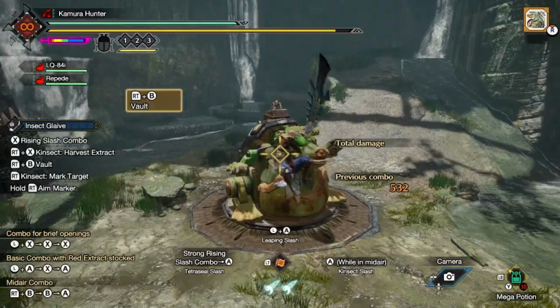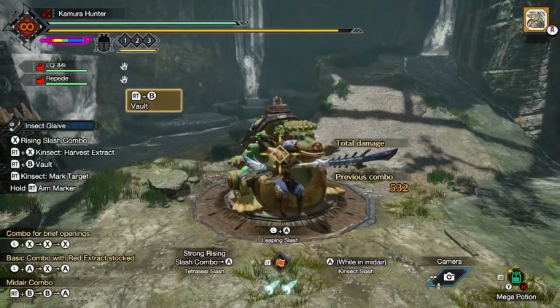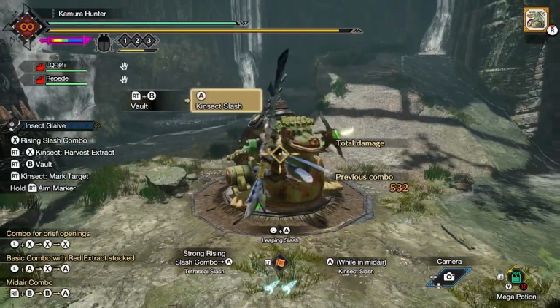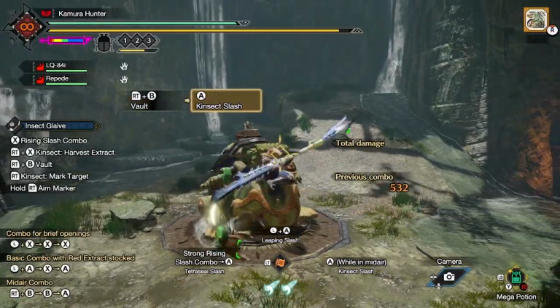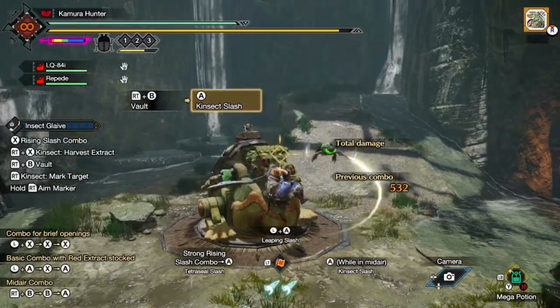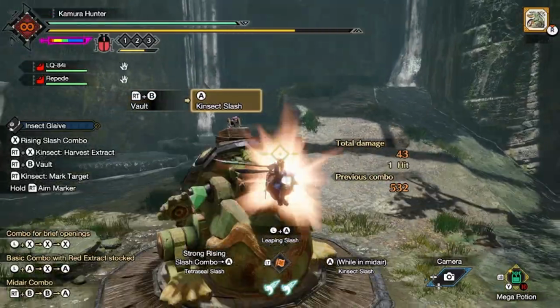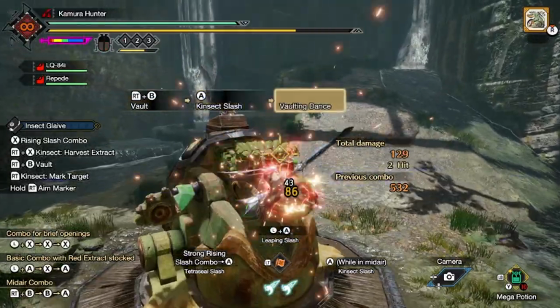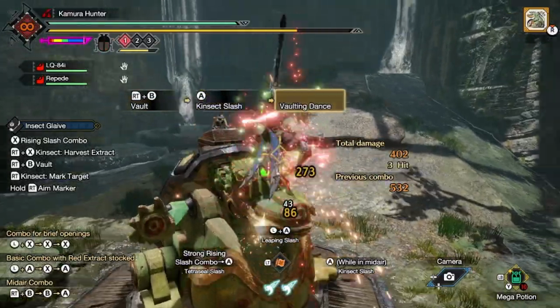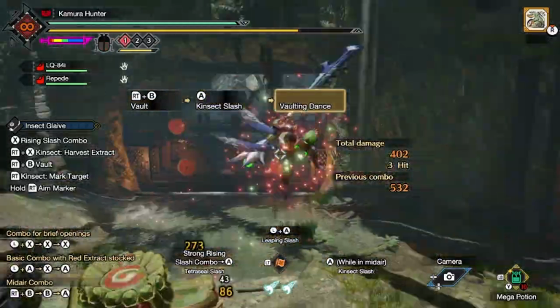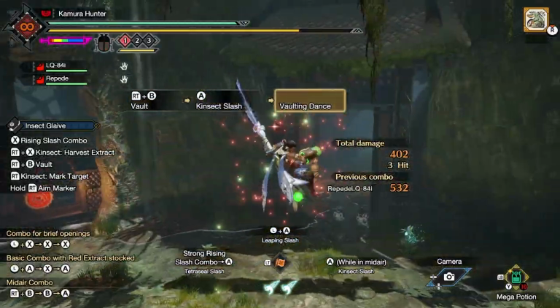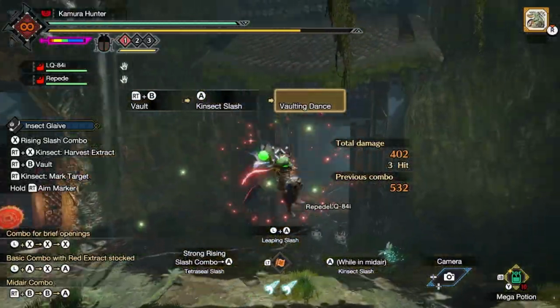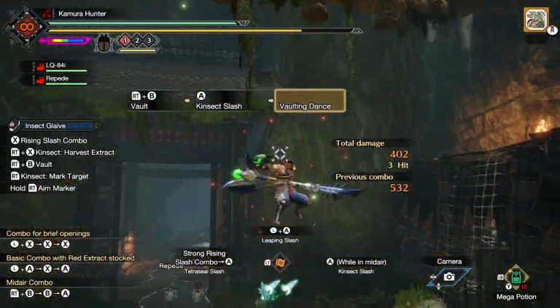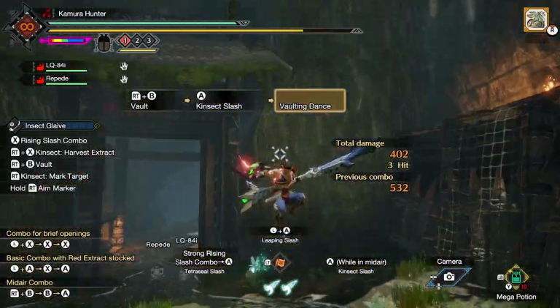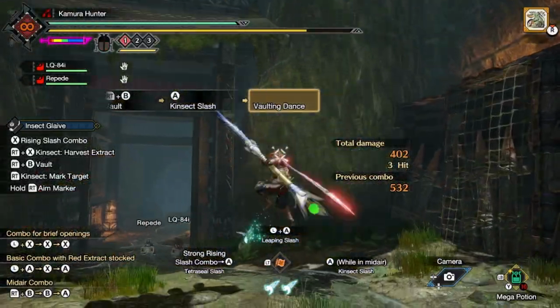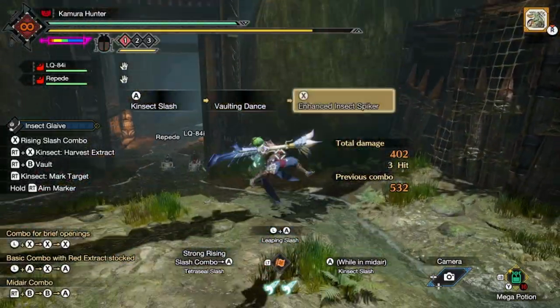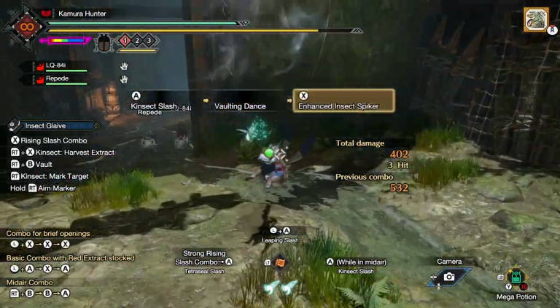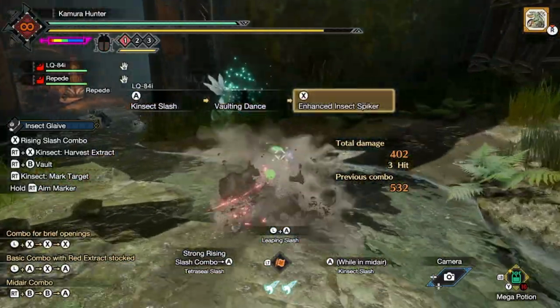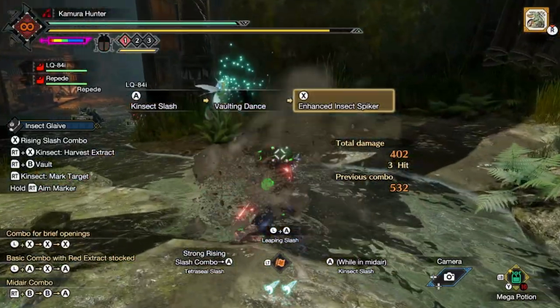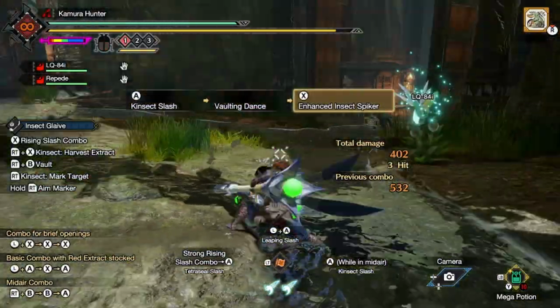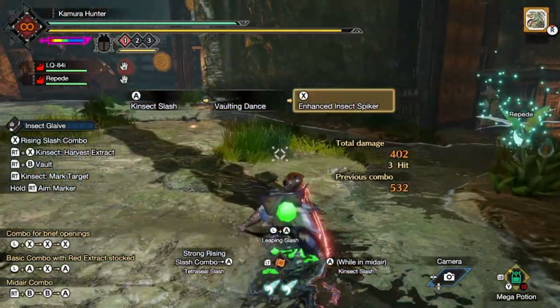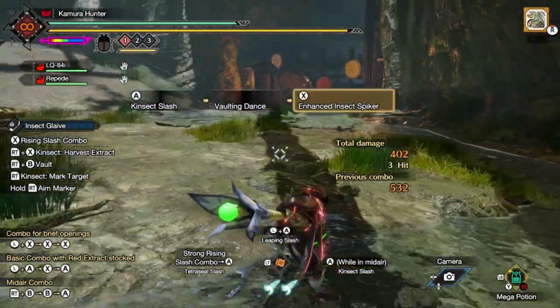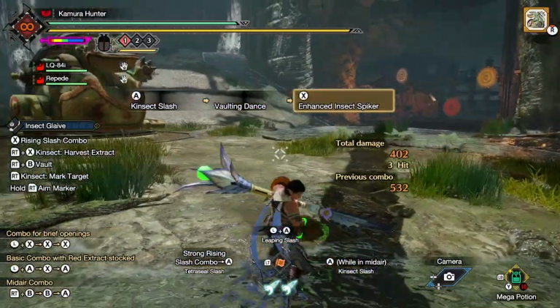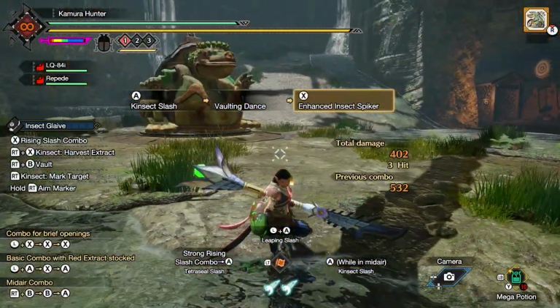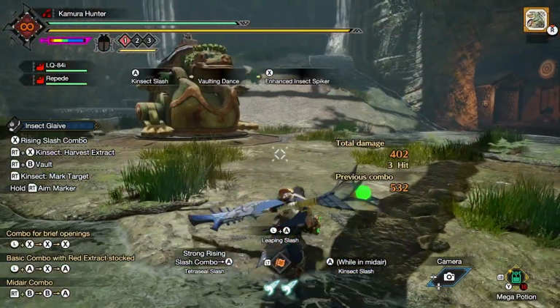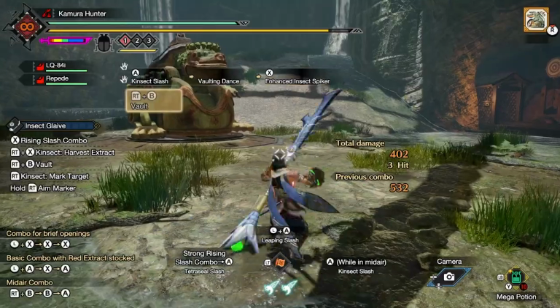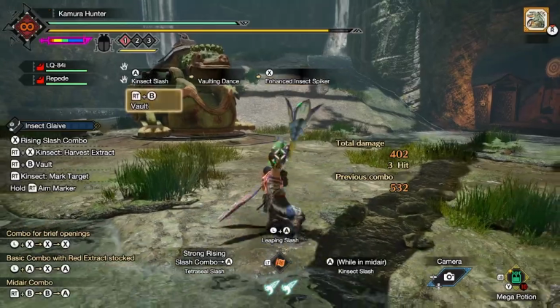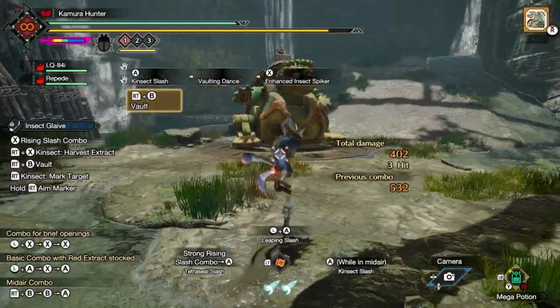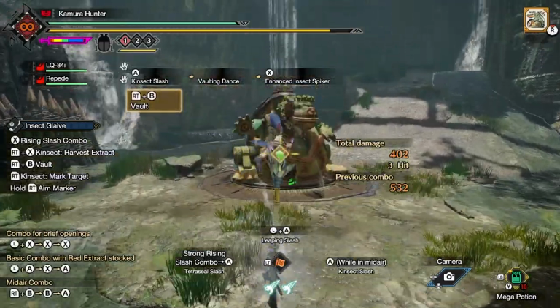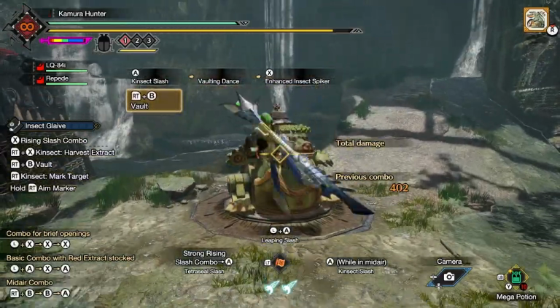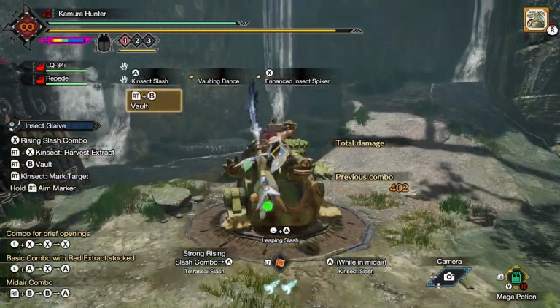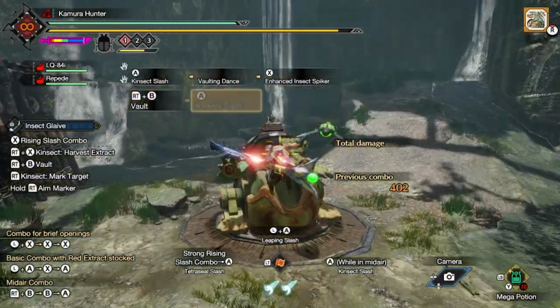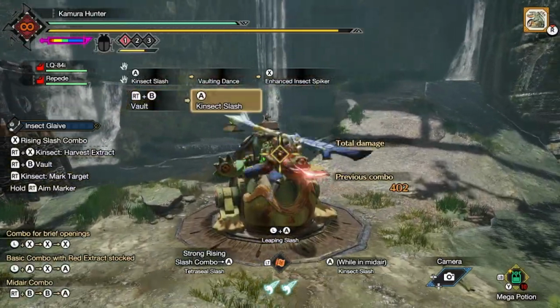Number five: you can aim the Enhanced Insect Spiker in the same way that you do the Kinsec Slash, by pointing your reticle in a certain direction.